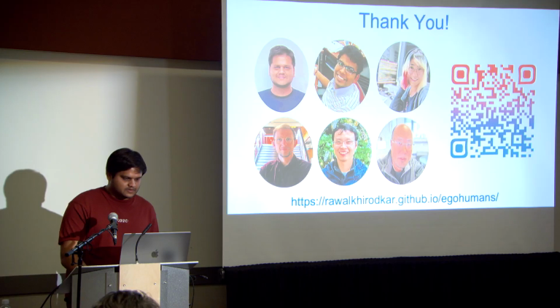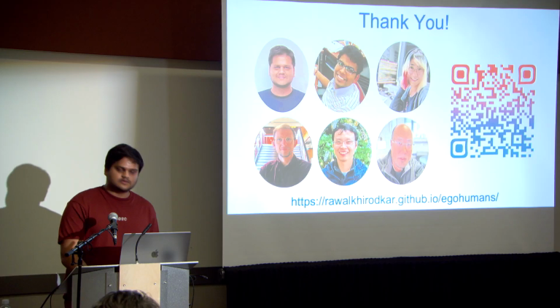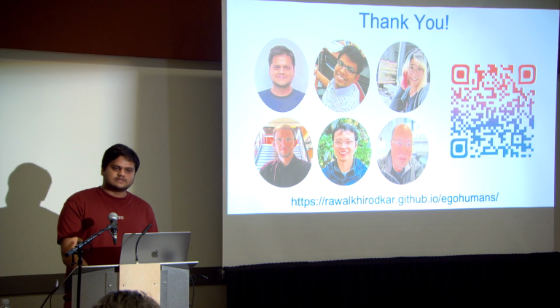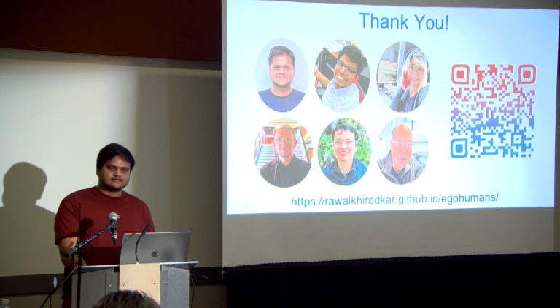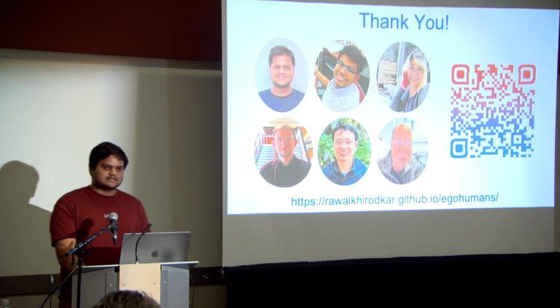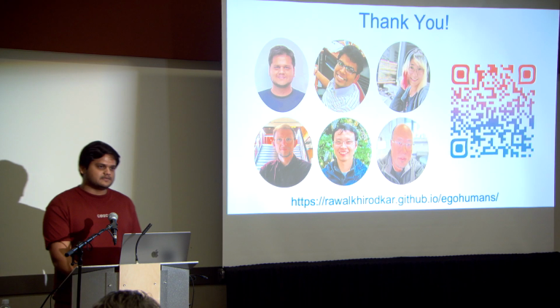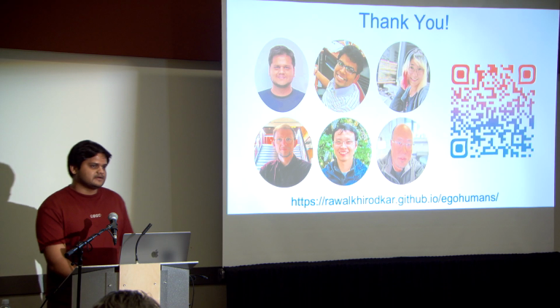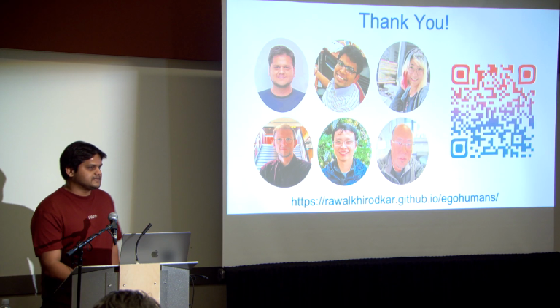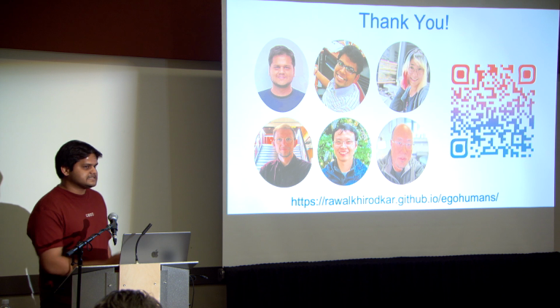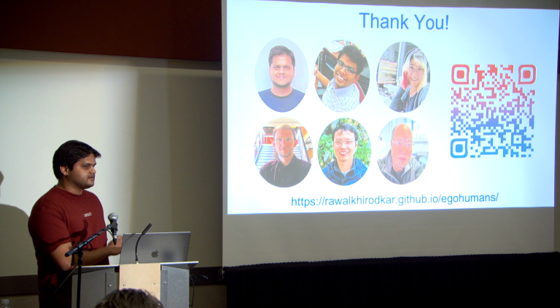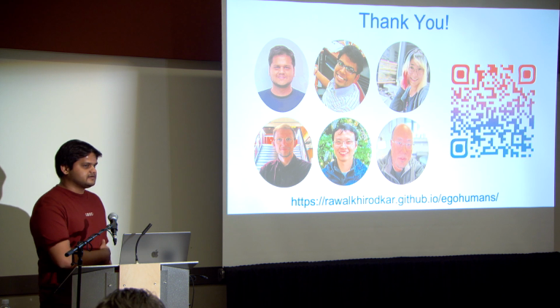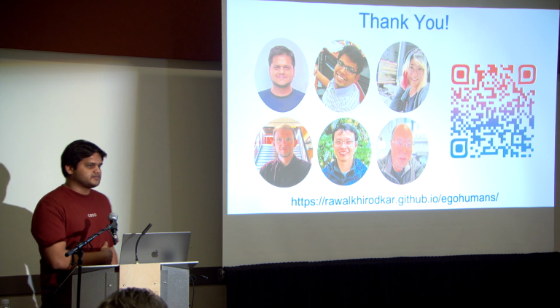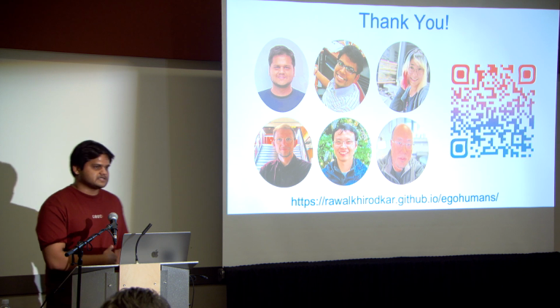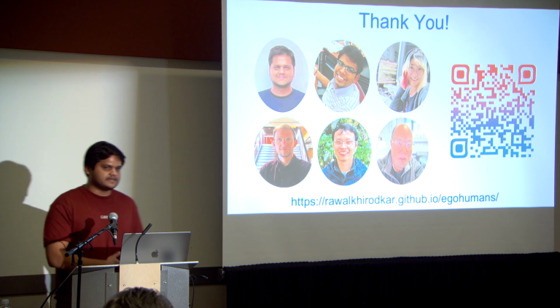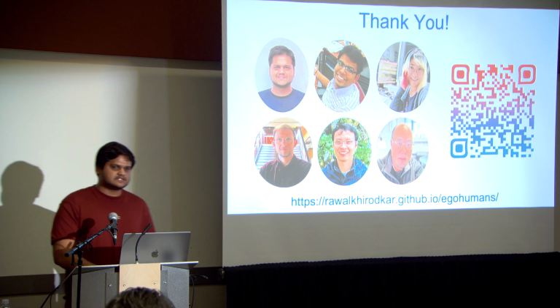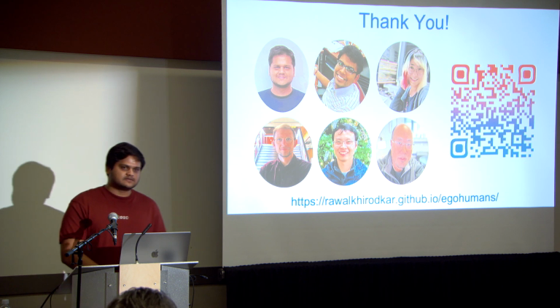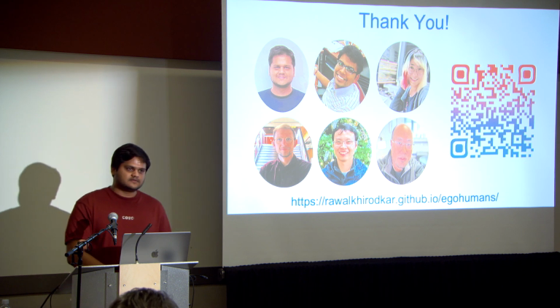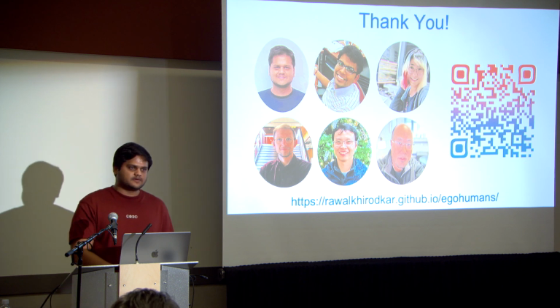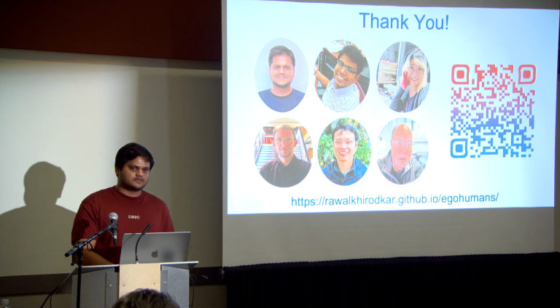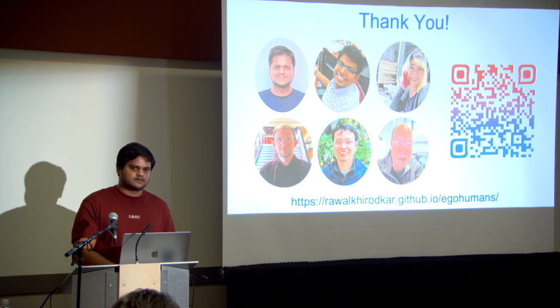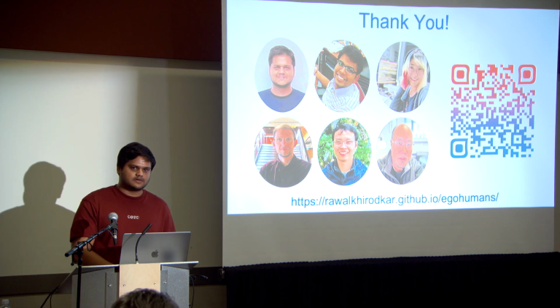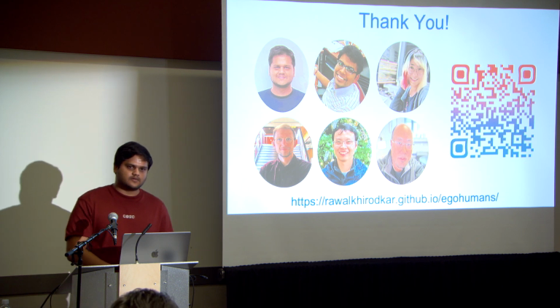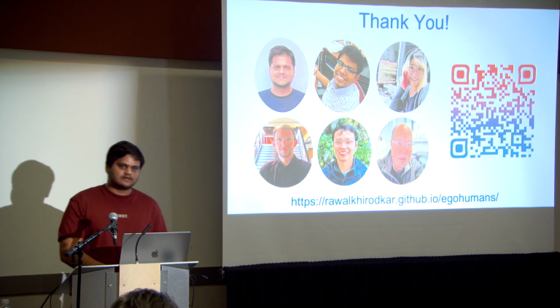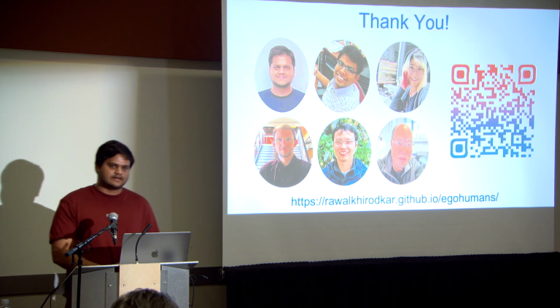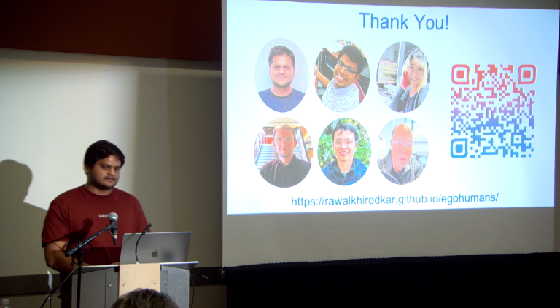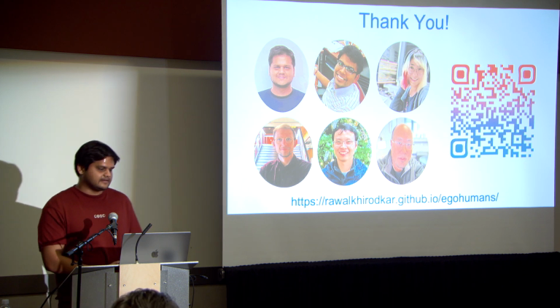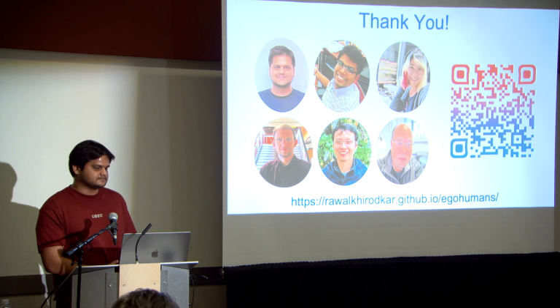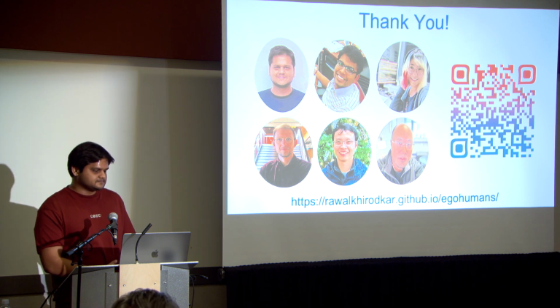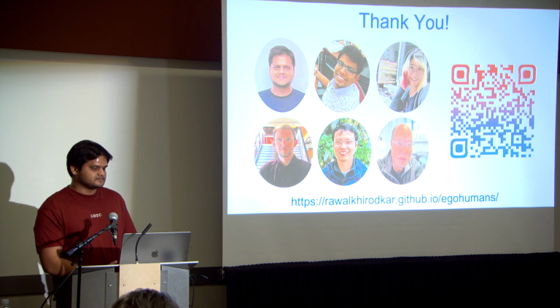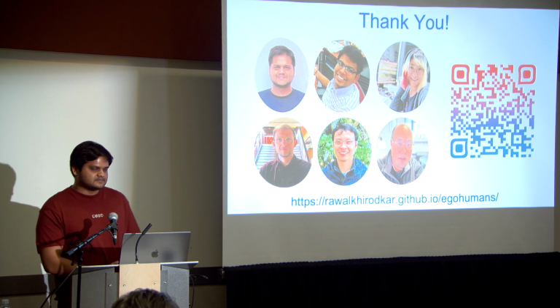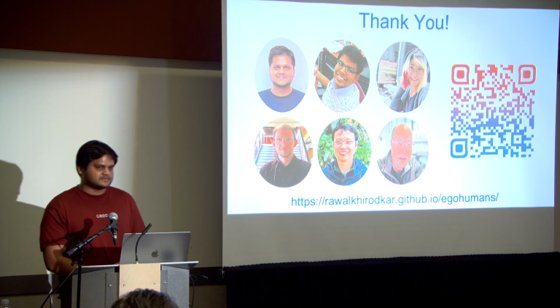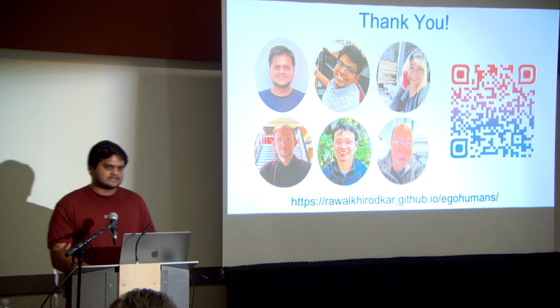That's about it. Please check out our project page for the code and data. Thanks.